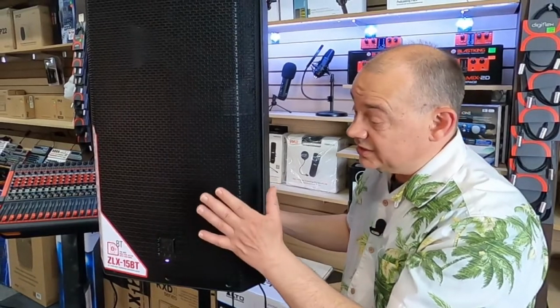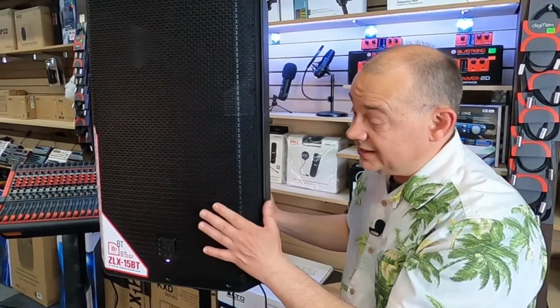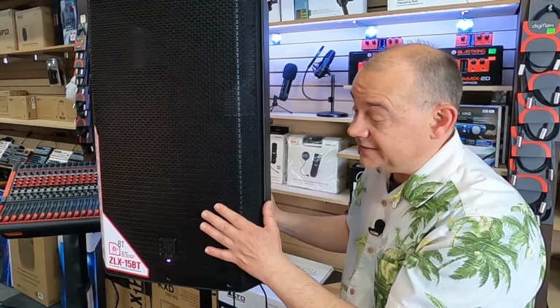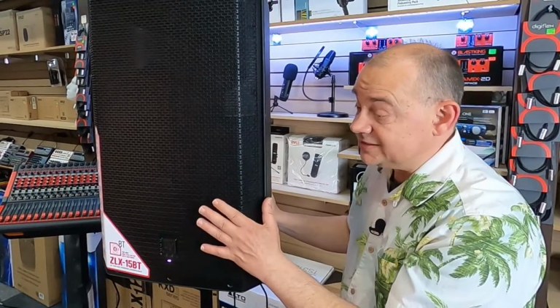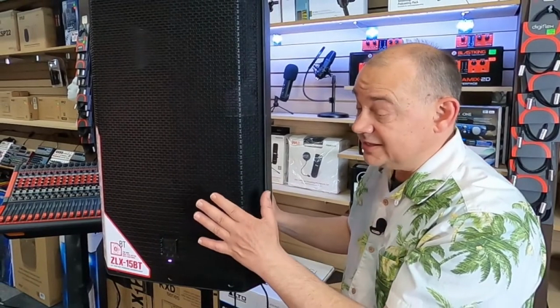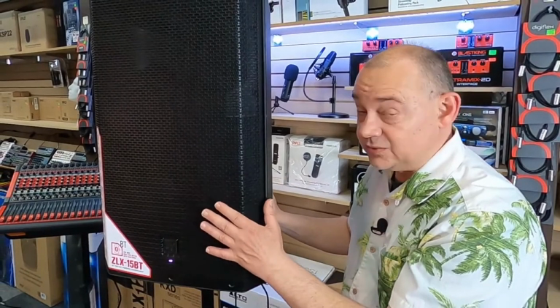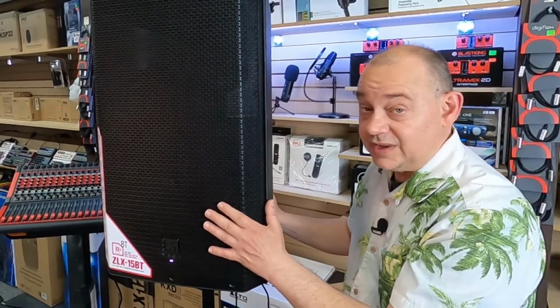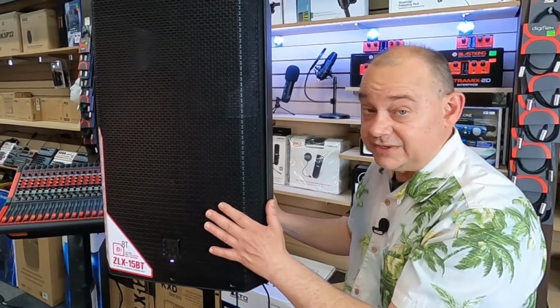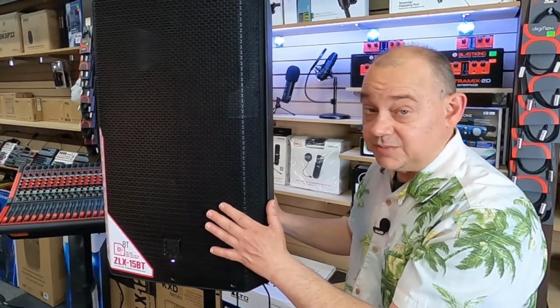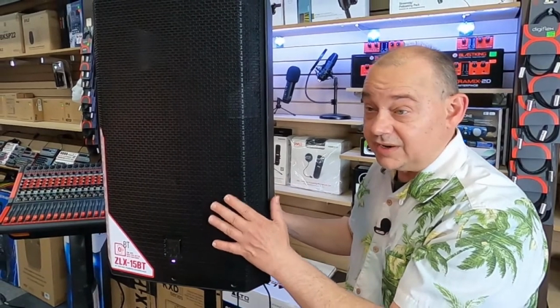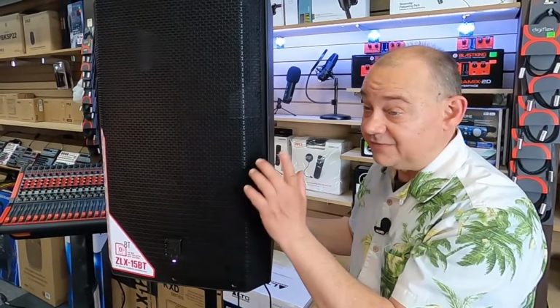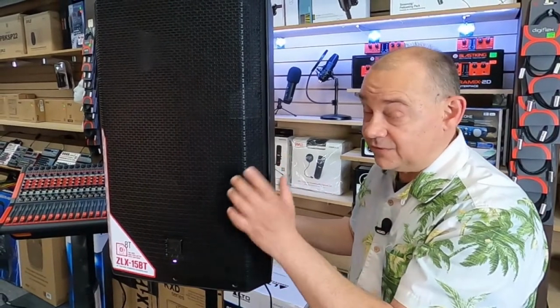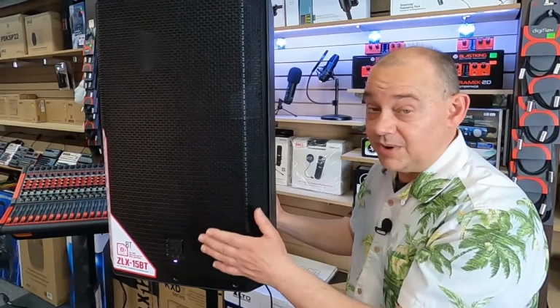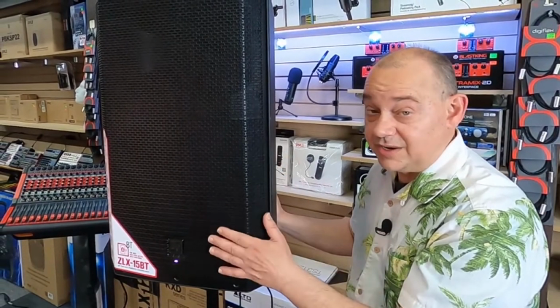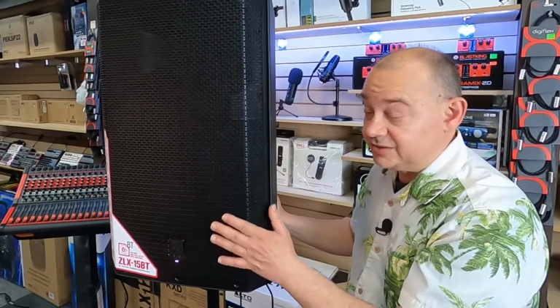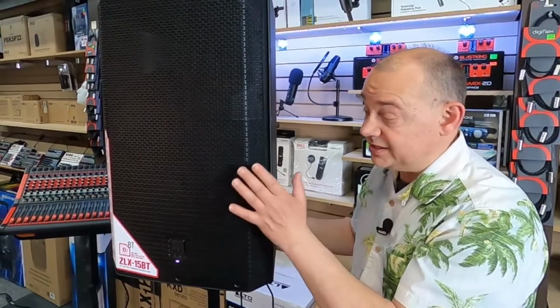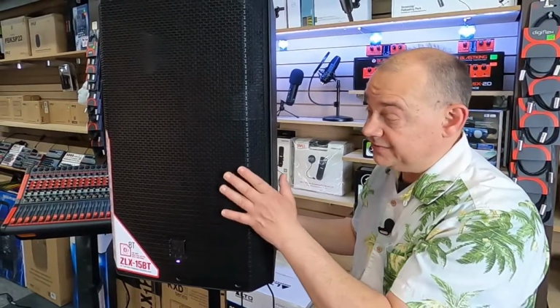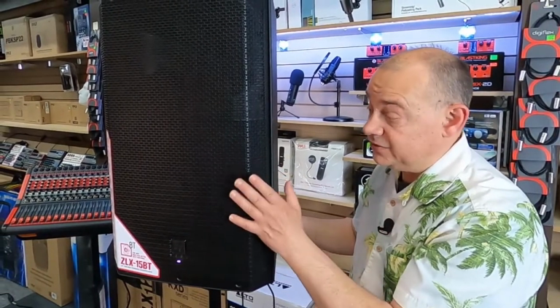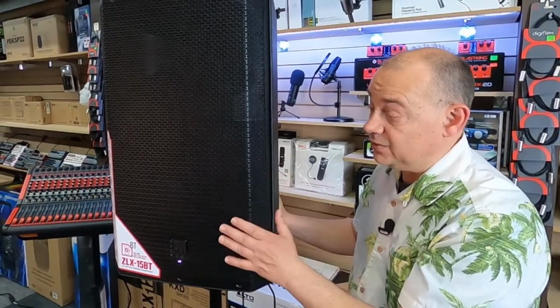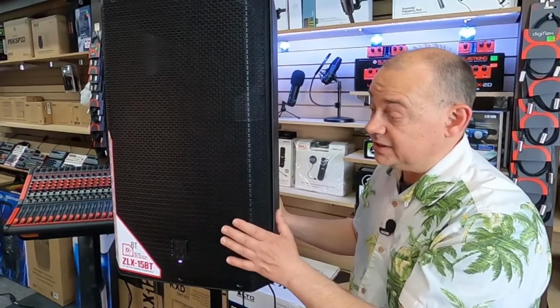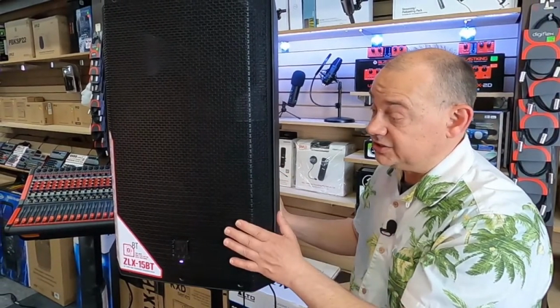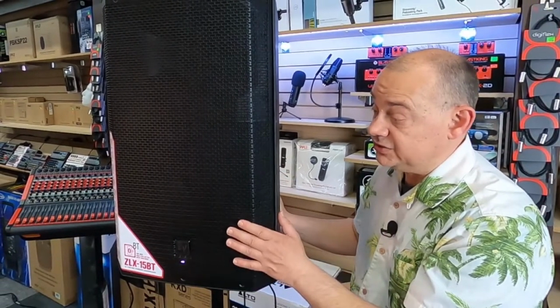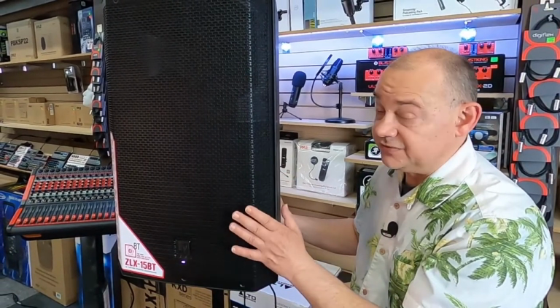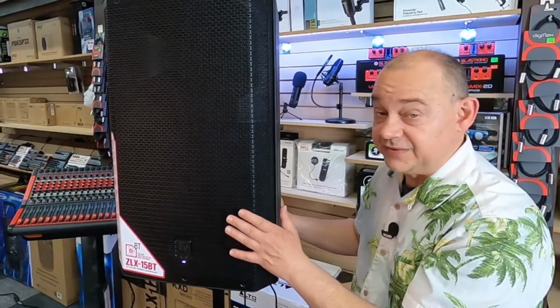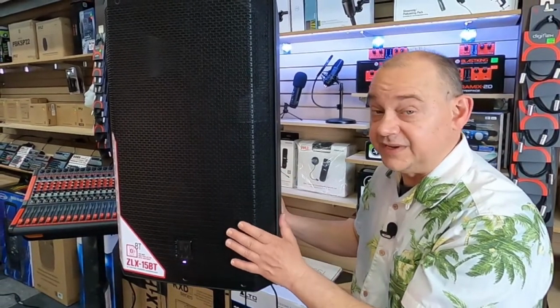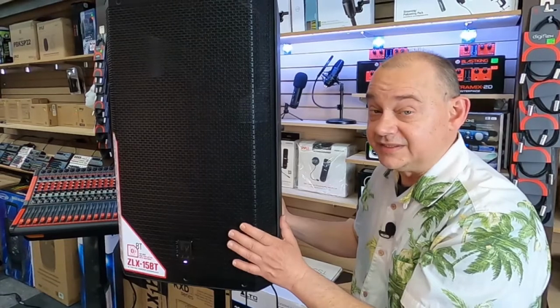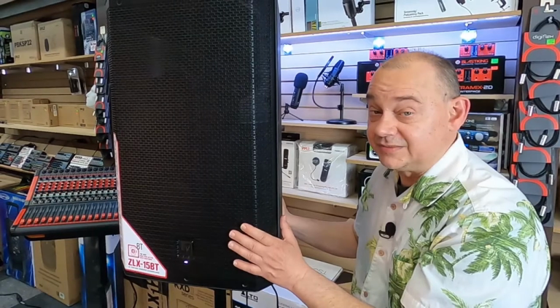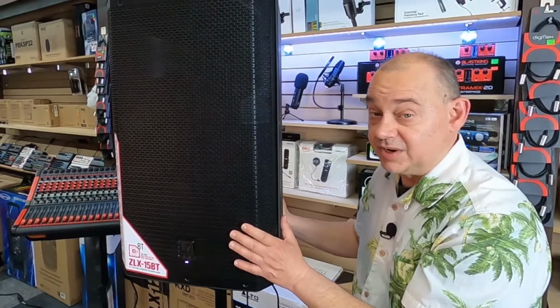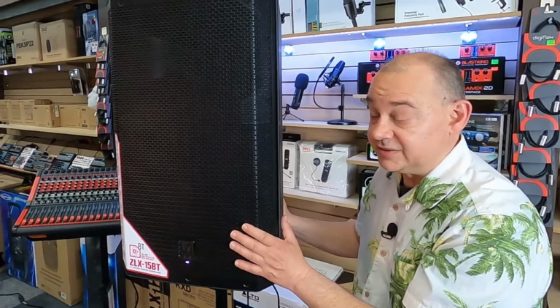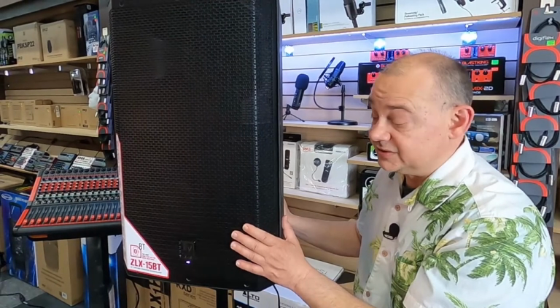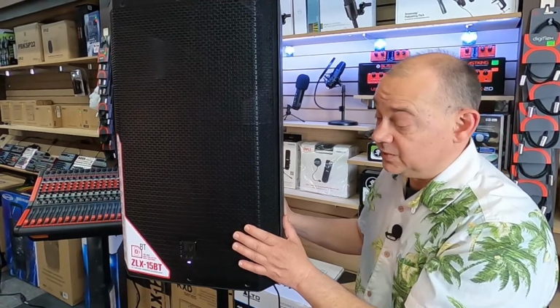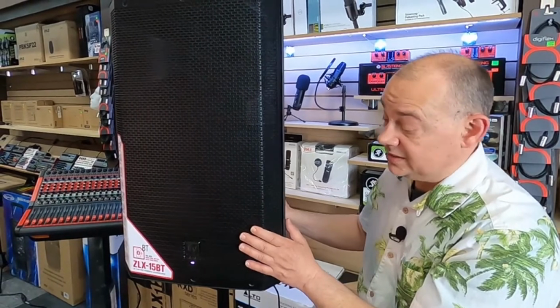You can also get this in a 12-inch model for monitors if you don't want to just use your 15s as monitors.